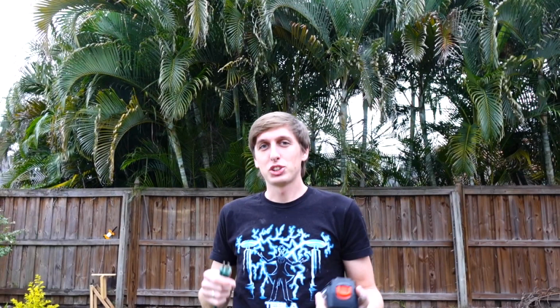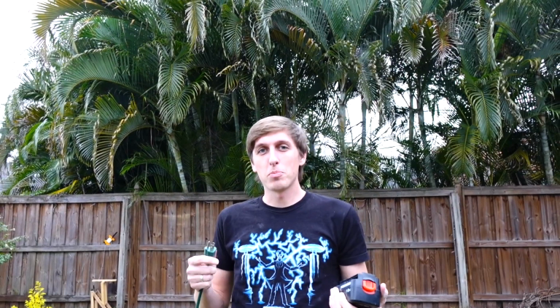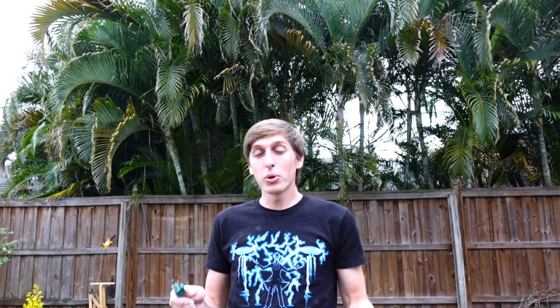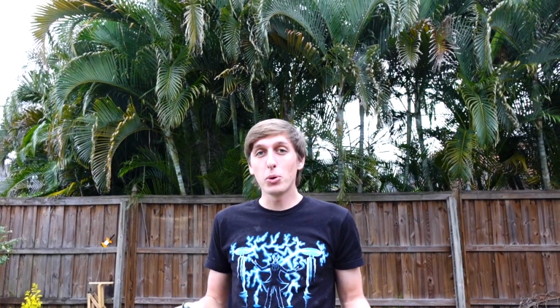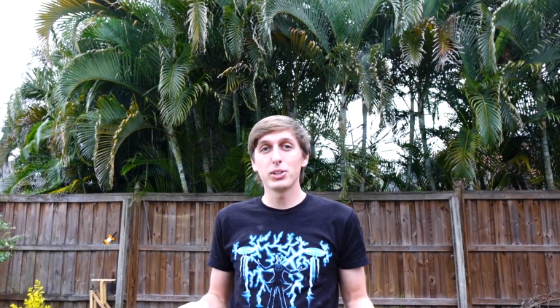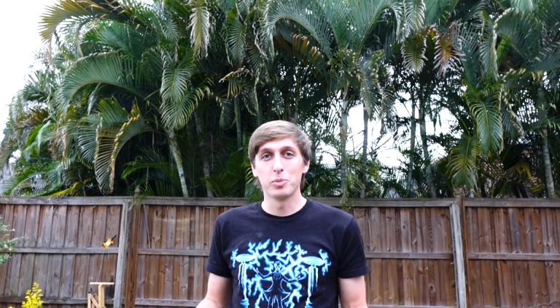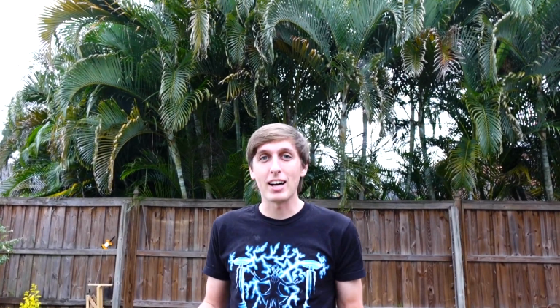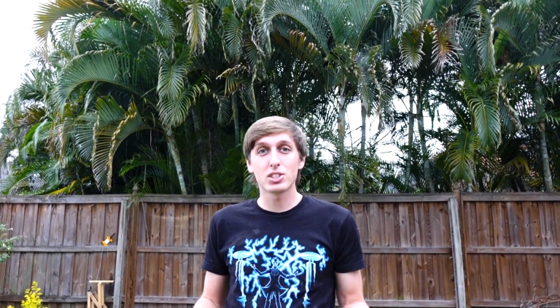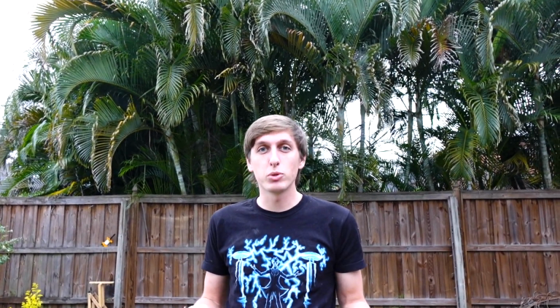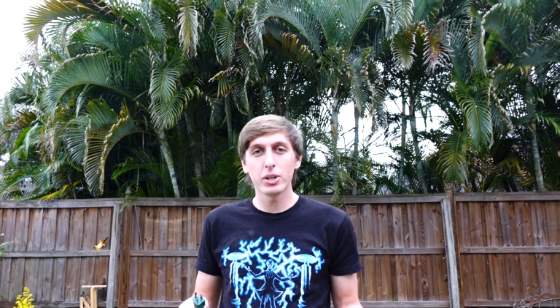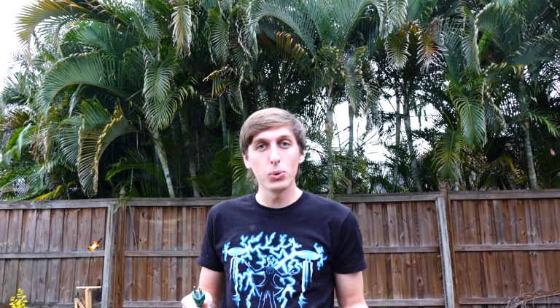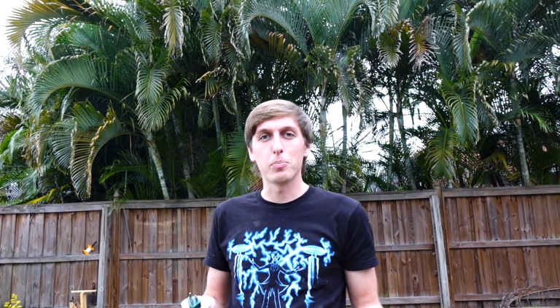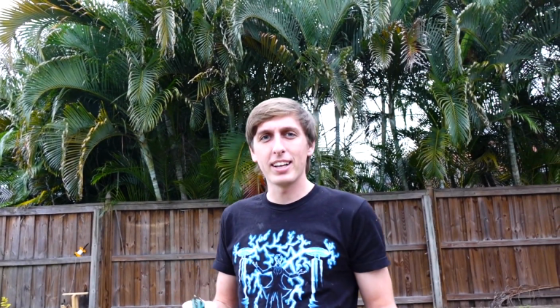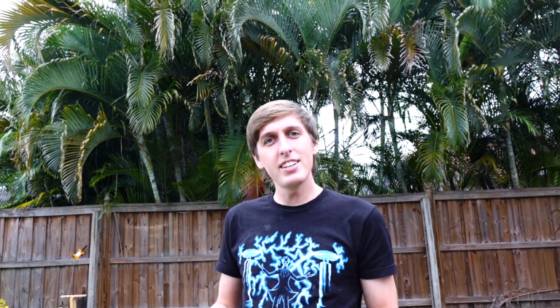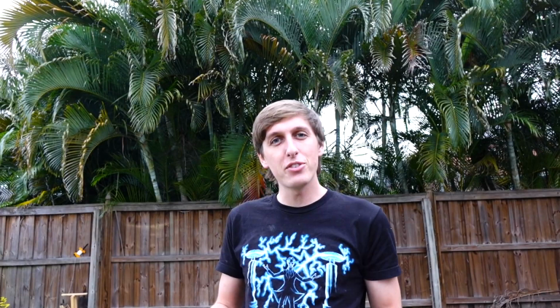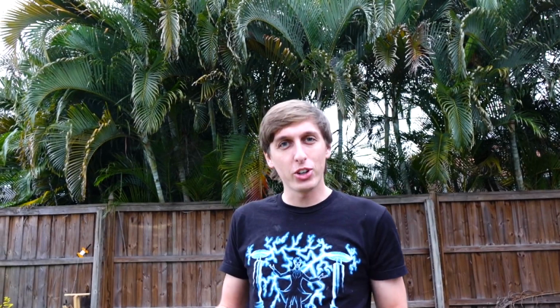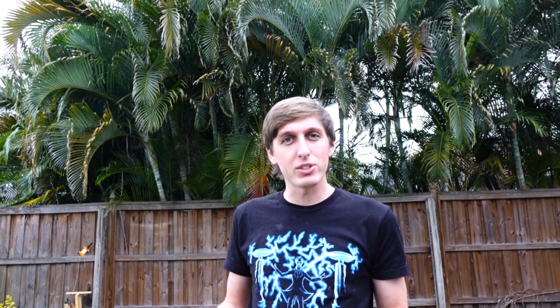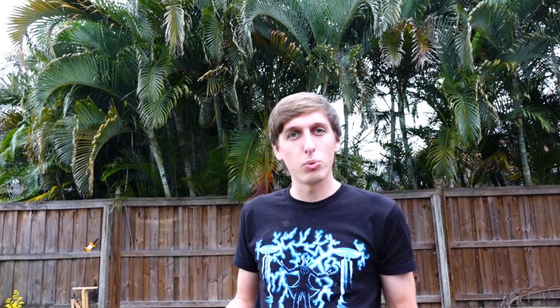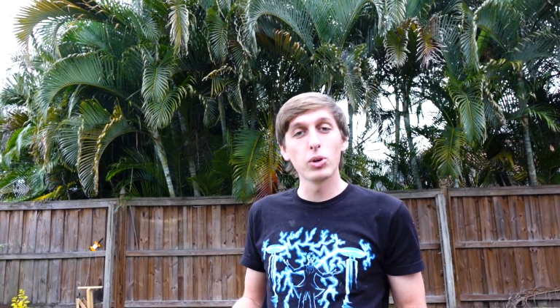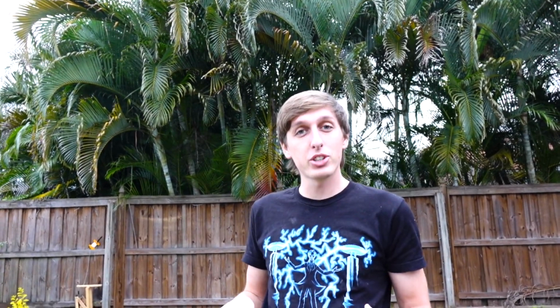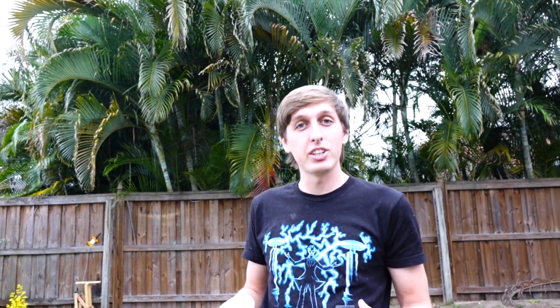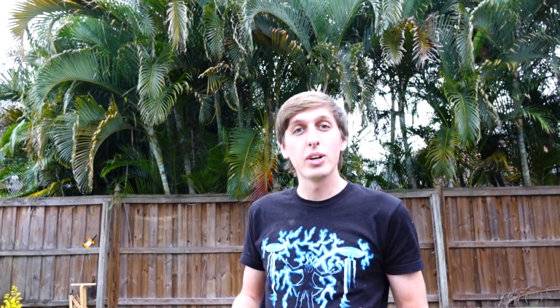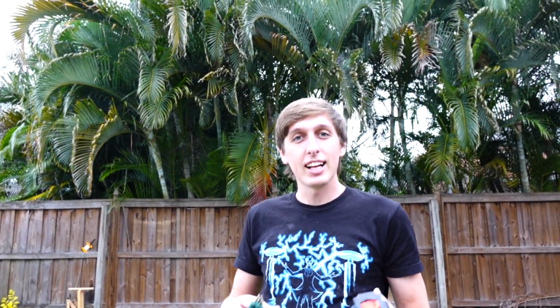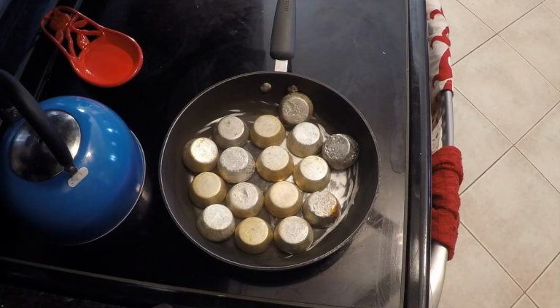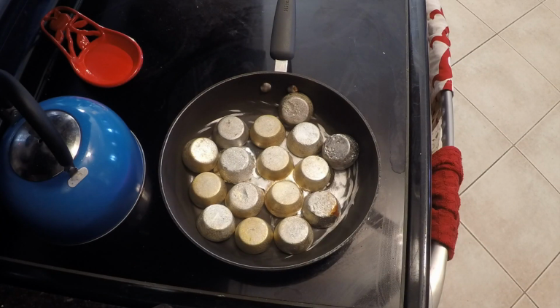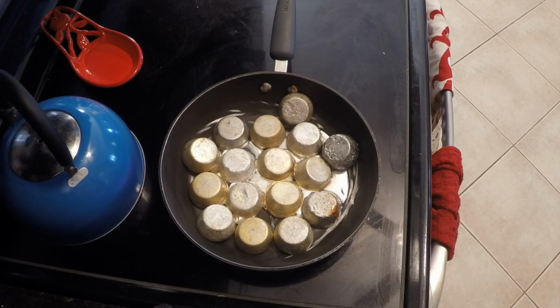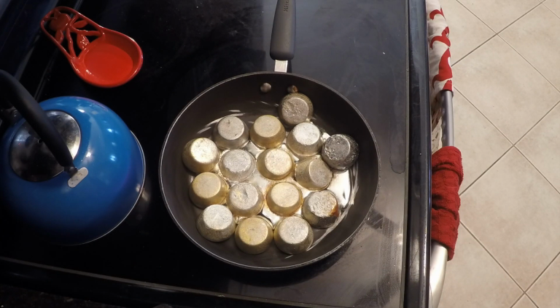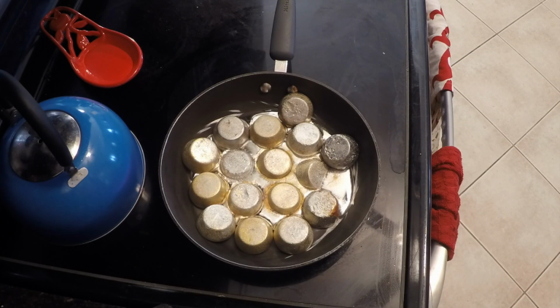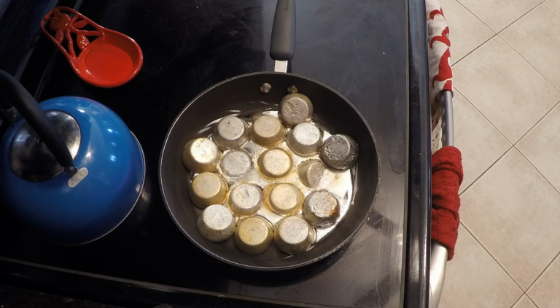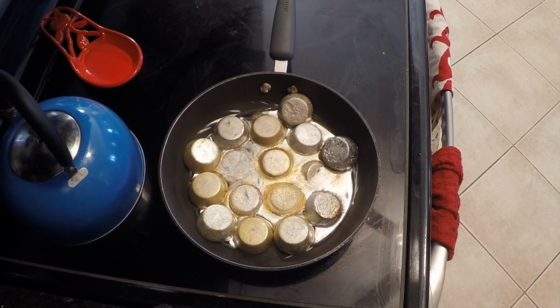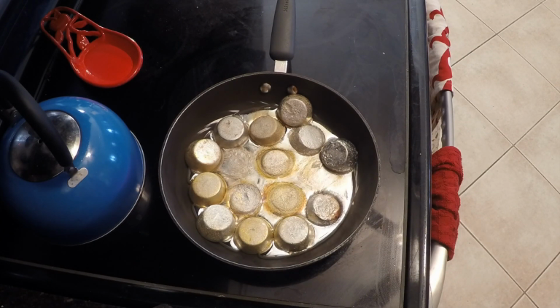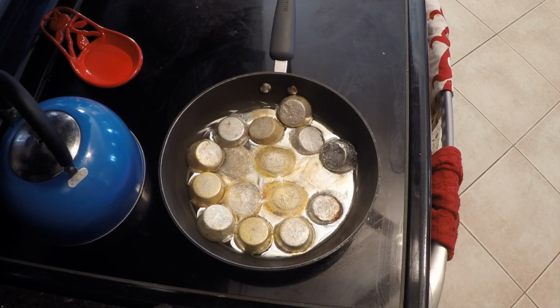So pouring molten aluminum on a steak was pretty cool, but it didn't even cook it. So what we're going to try to do is cook a steak in a pool of liquid metal.